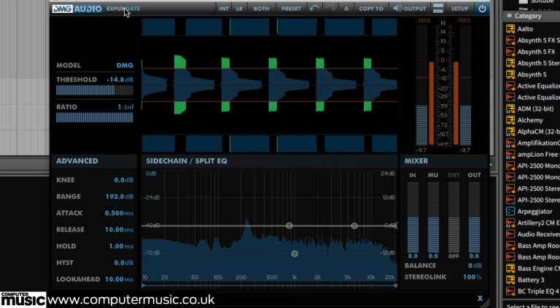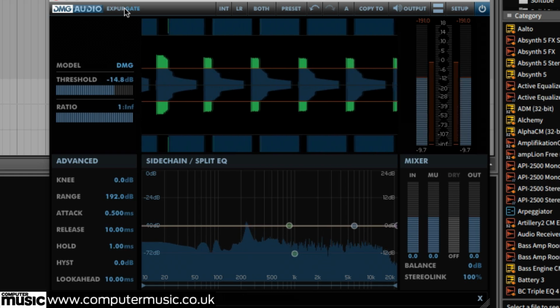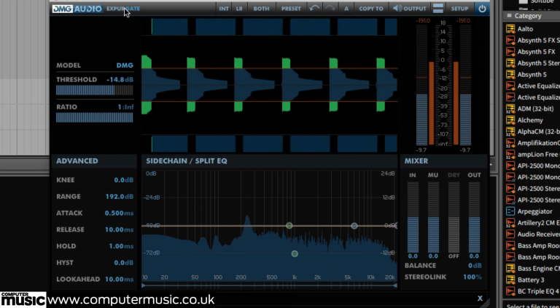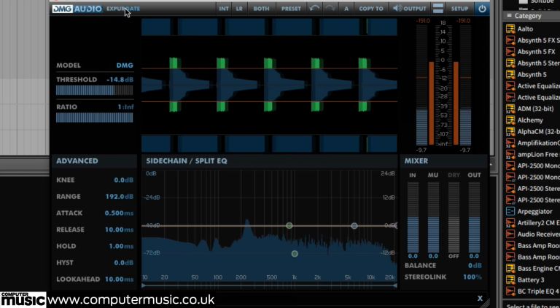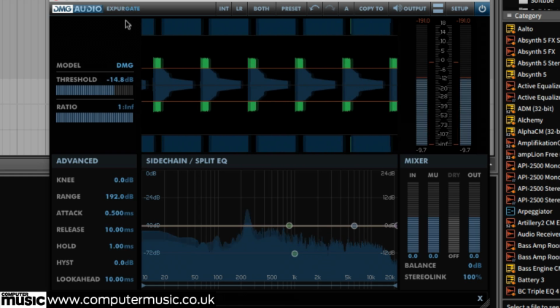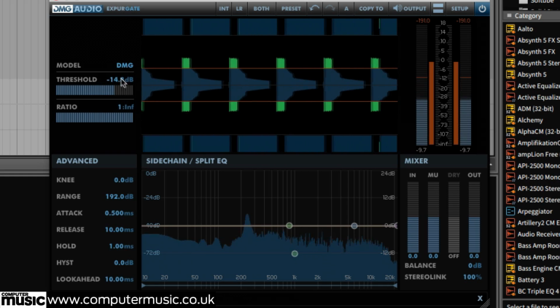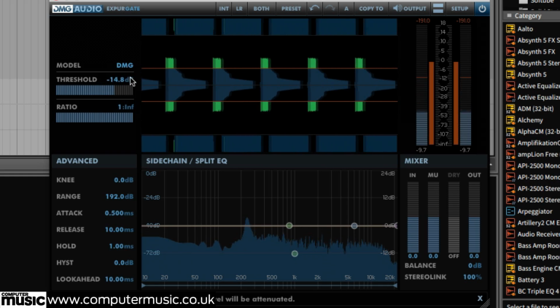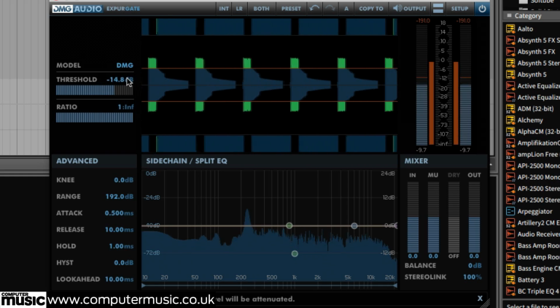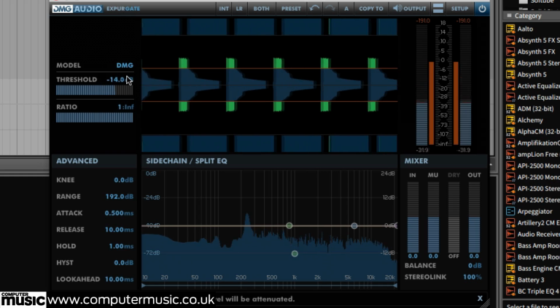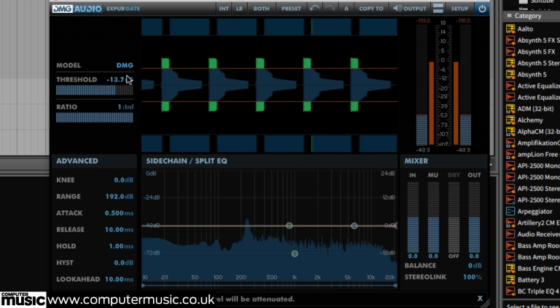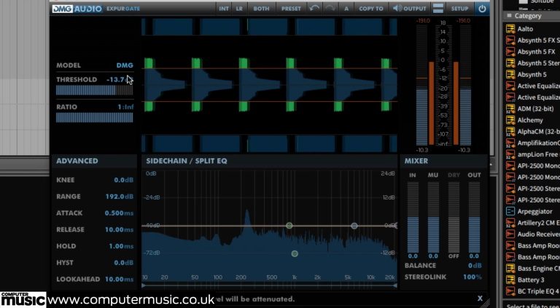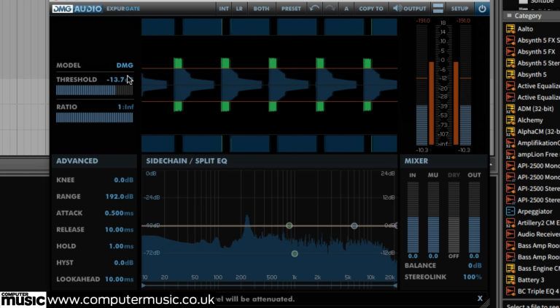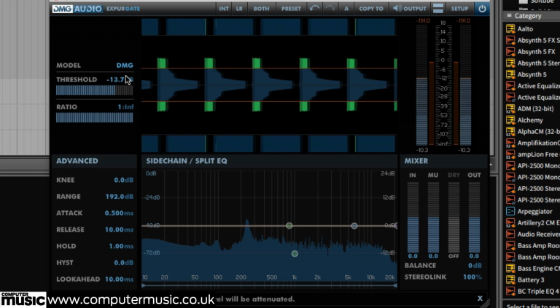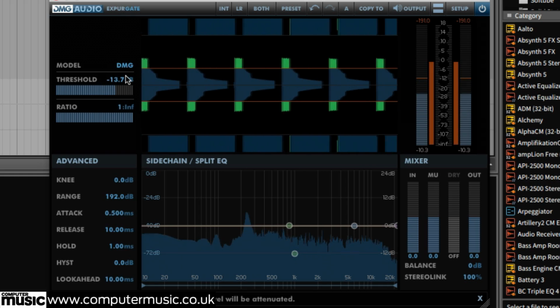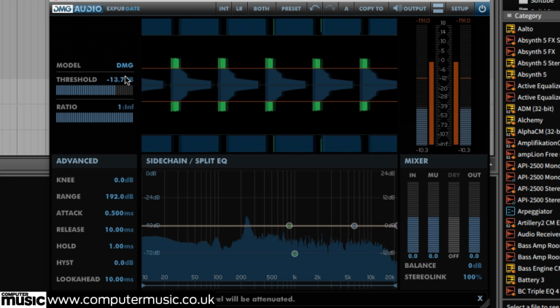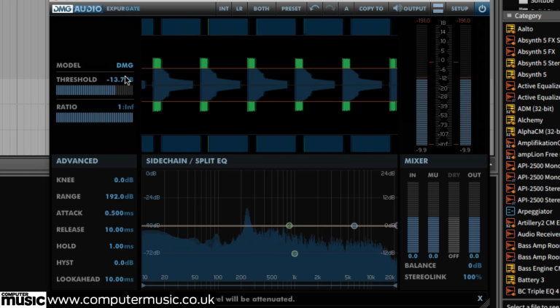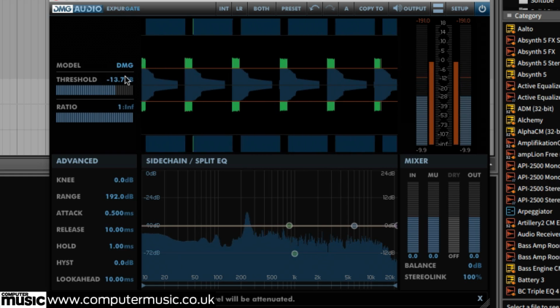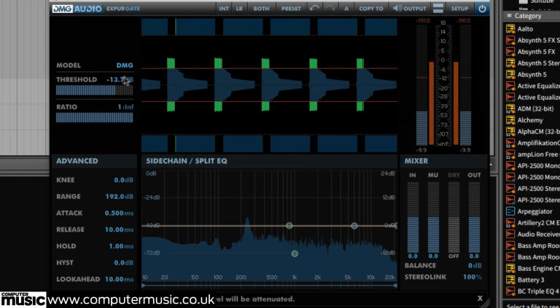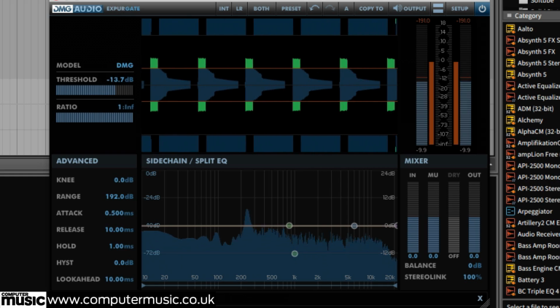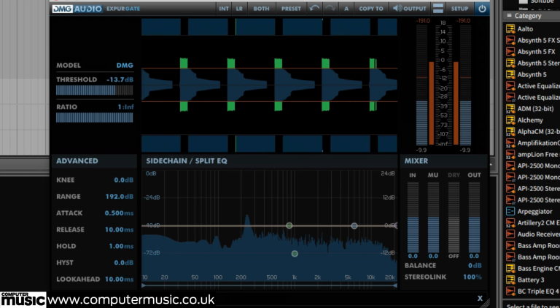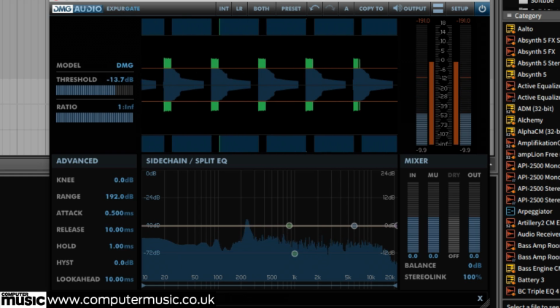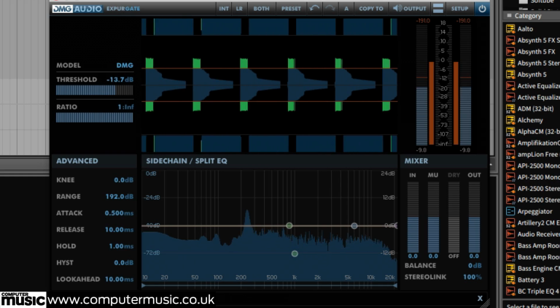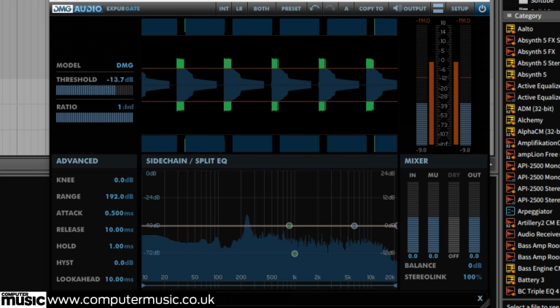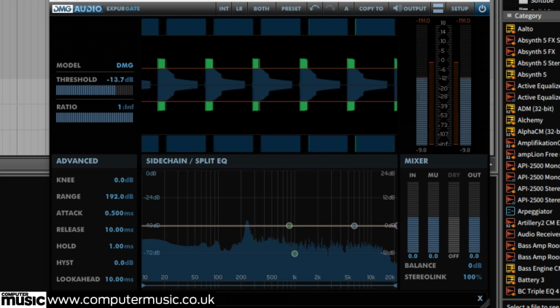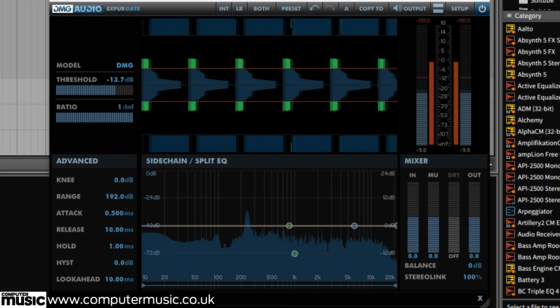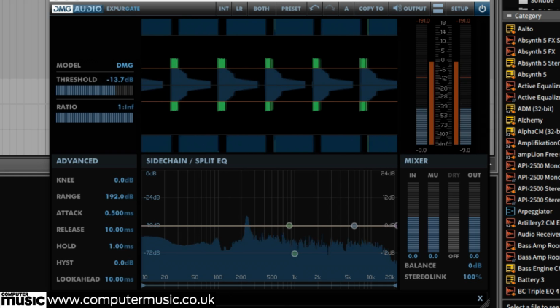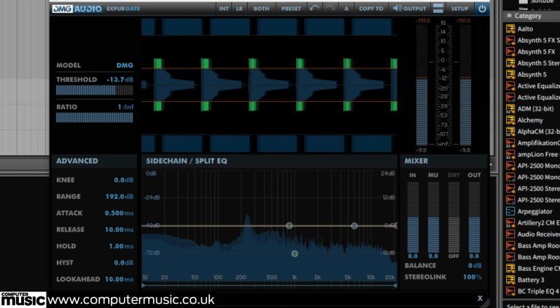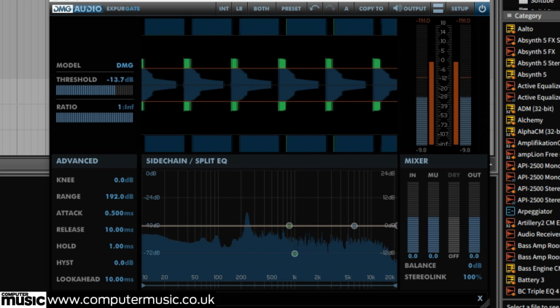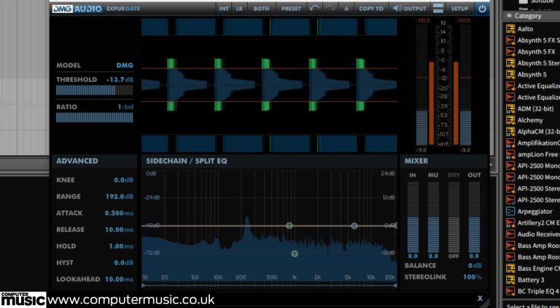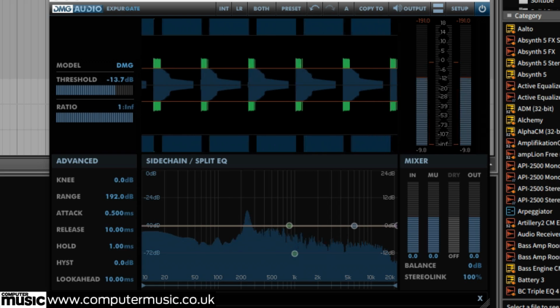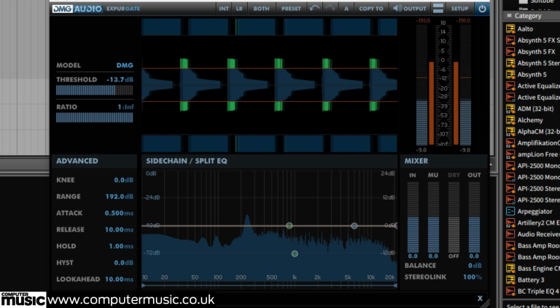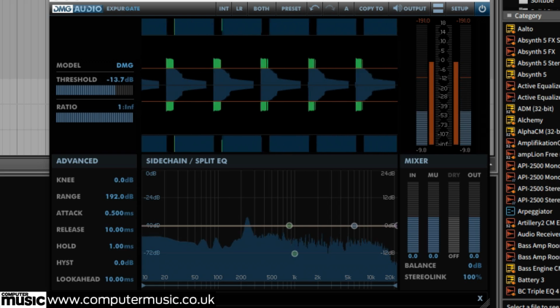This will reduce the length of the distortion, turning it into a short, sharp burst of noise that can be mixed to your taste to add an epic snap to that snare.